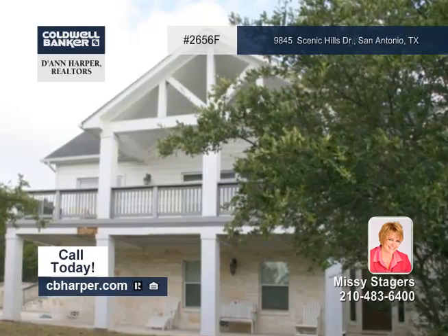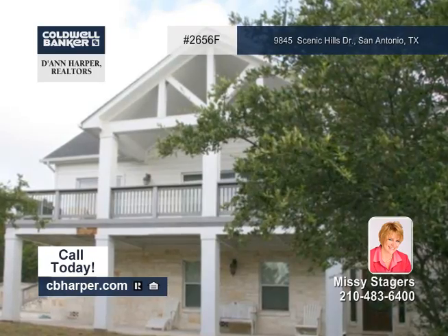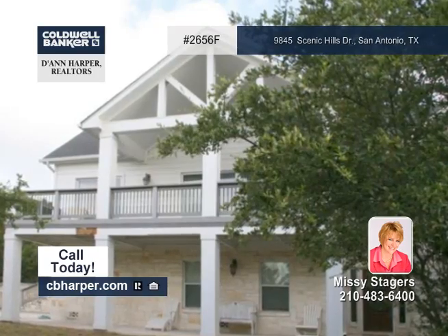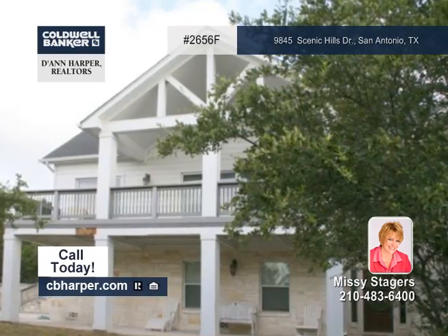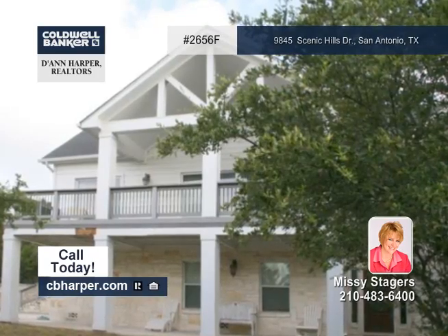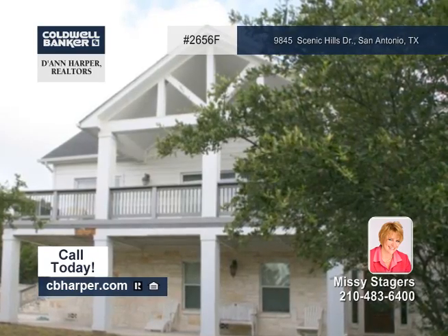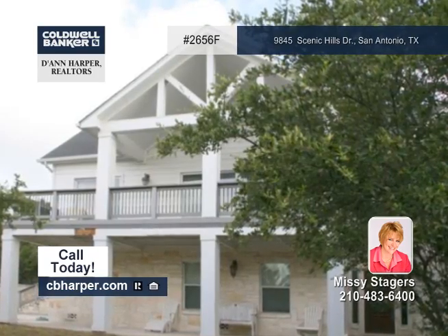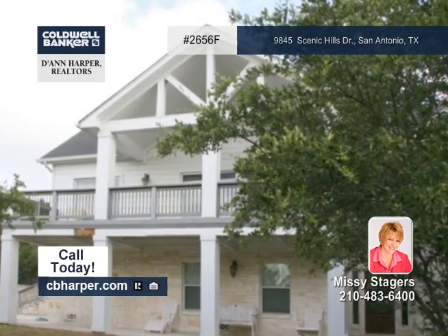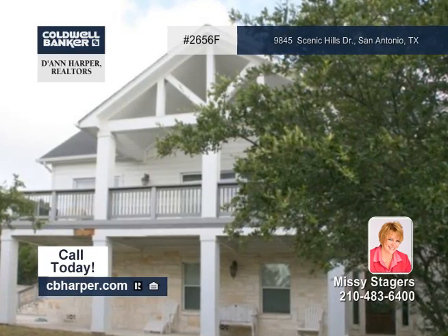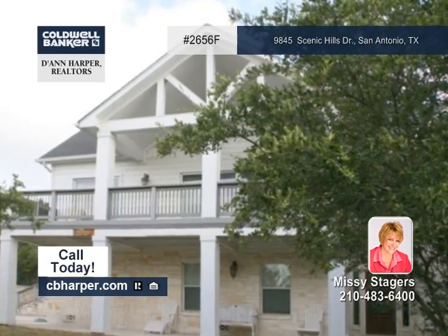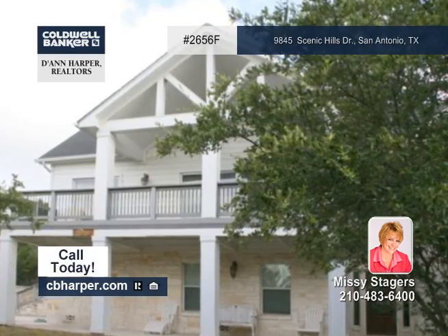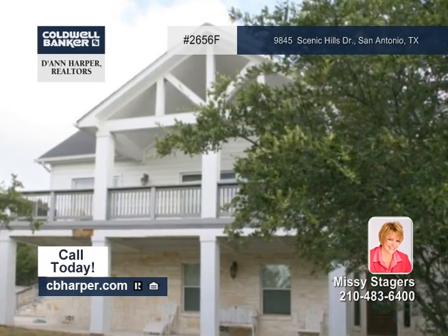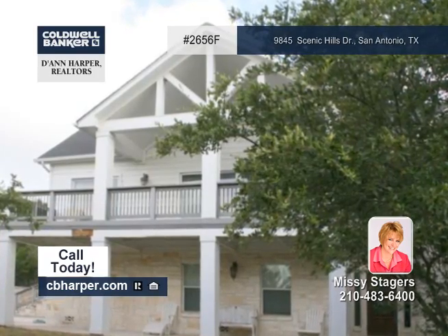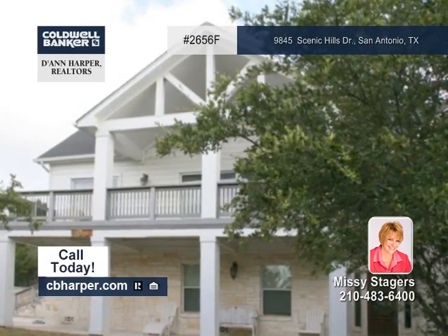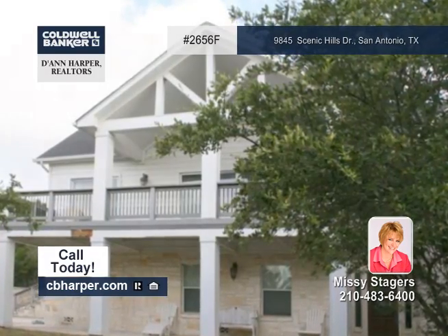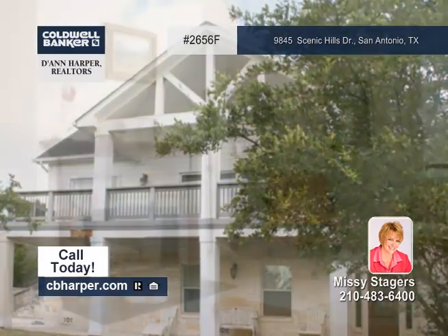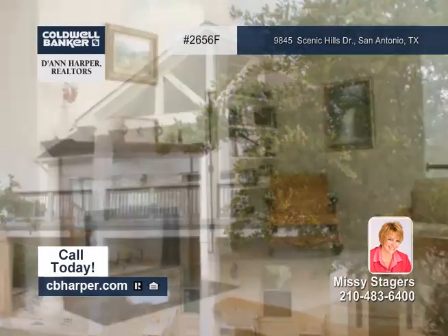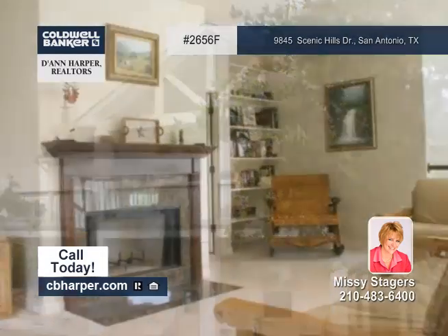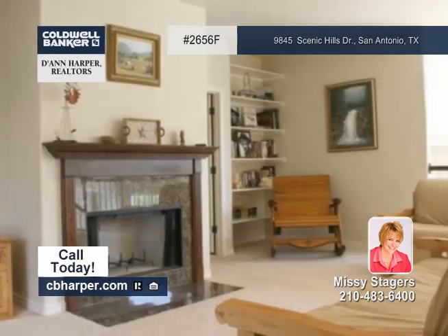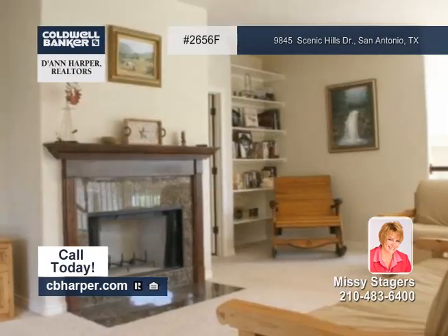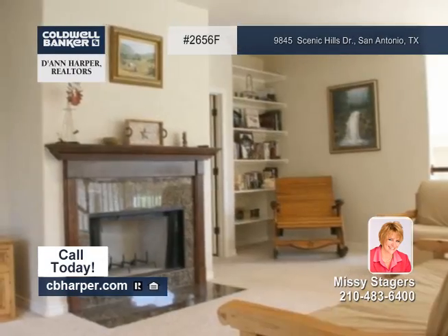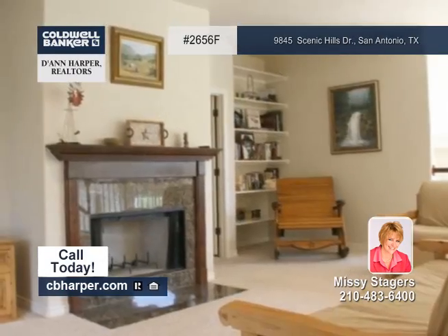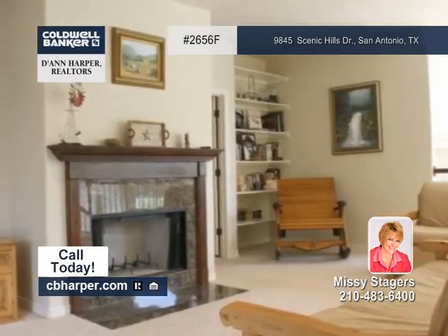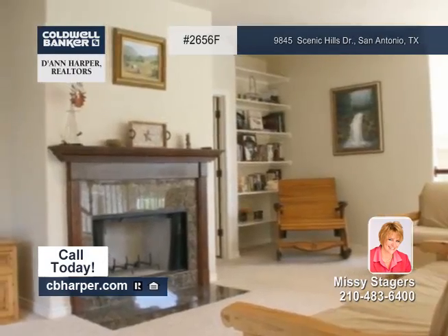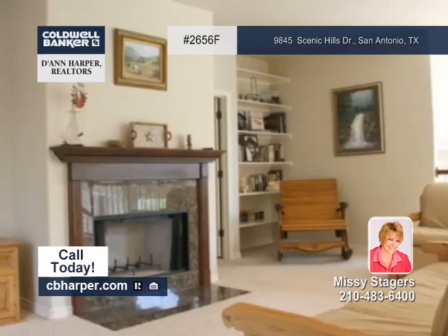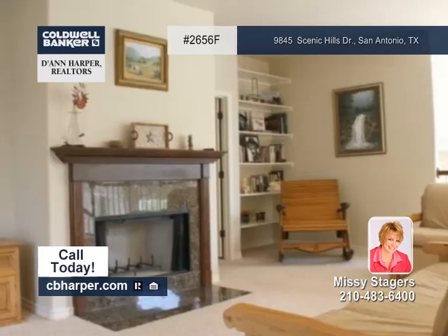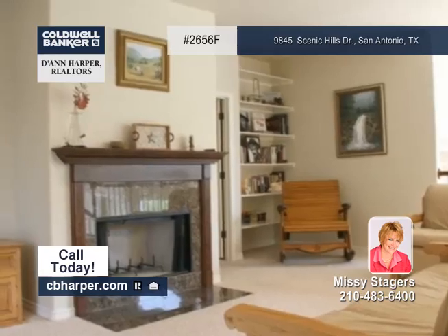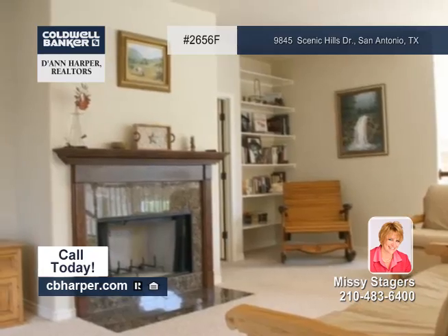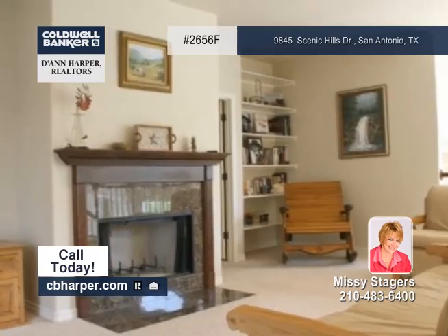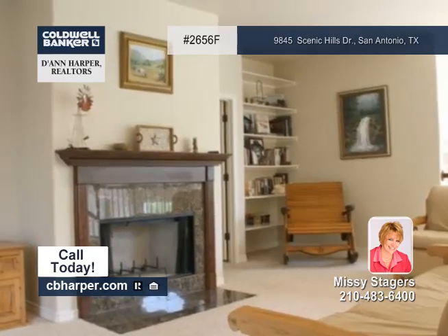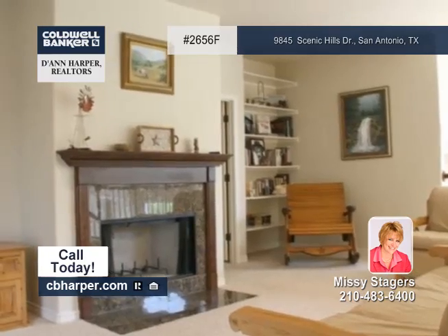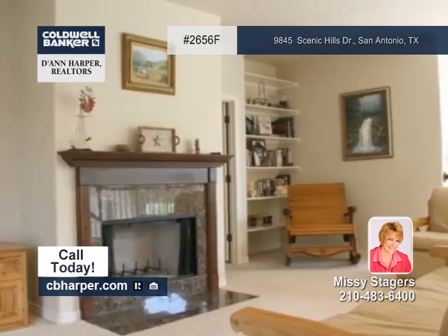Are you looking for country living close to the city? That's exactly what this four-bedroom, two-and-a-half-bath home offers.